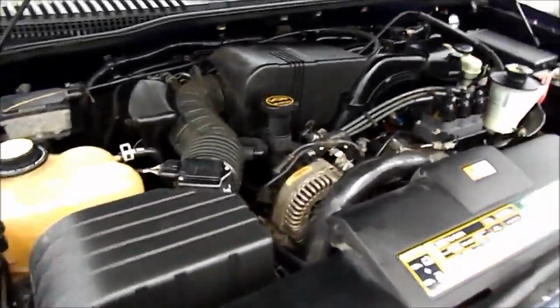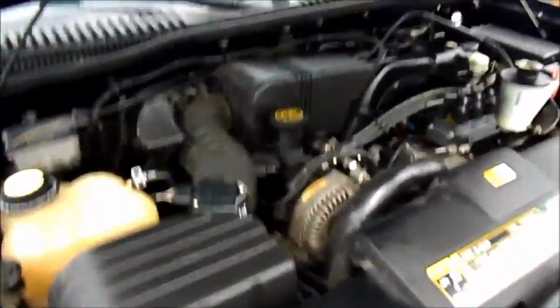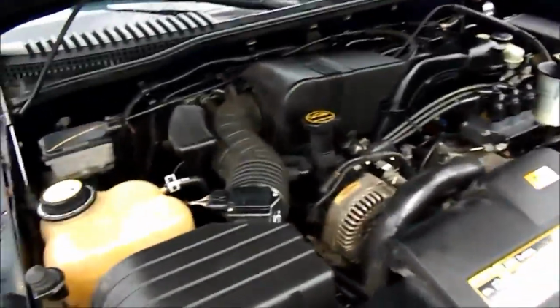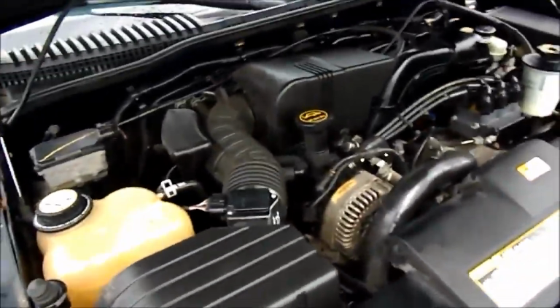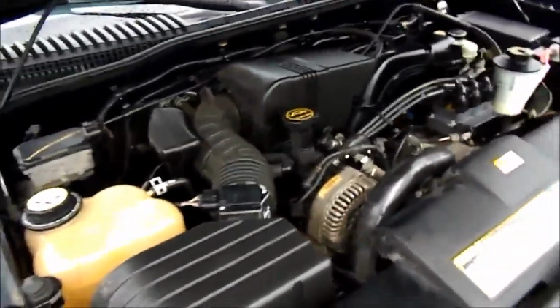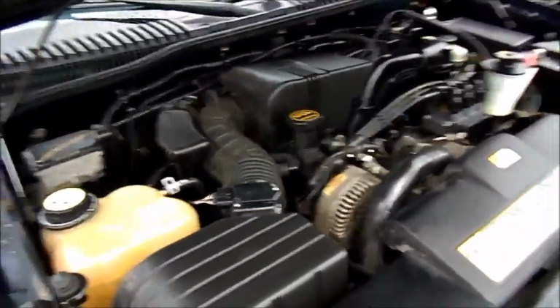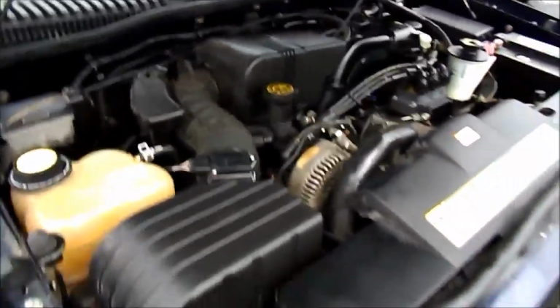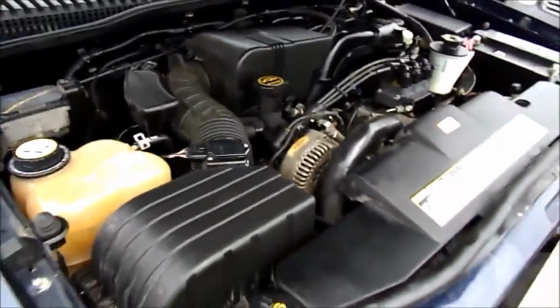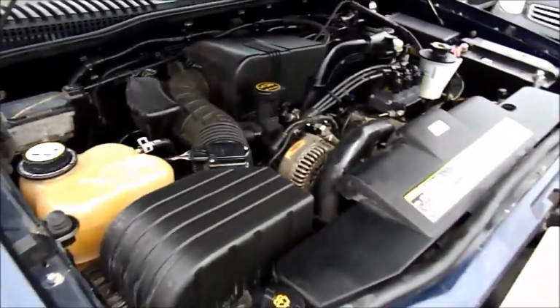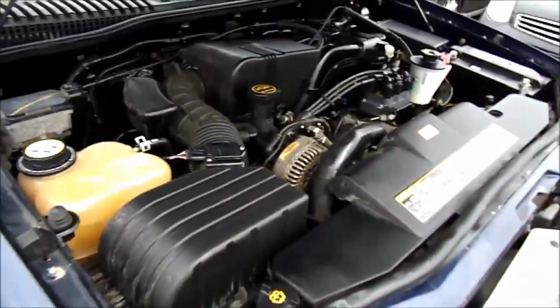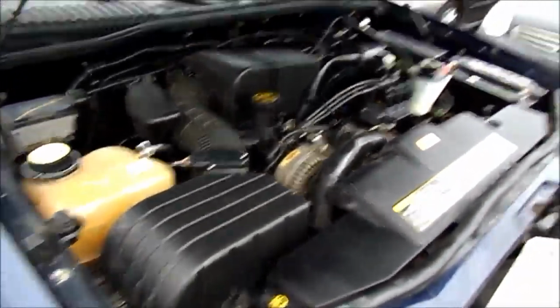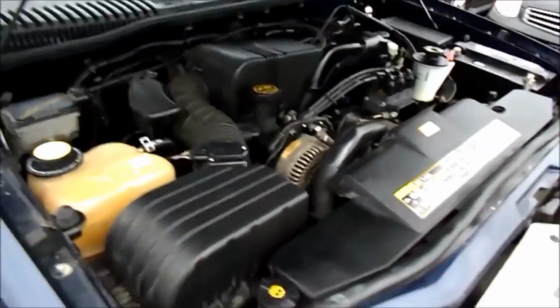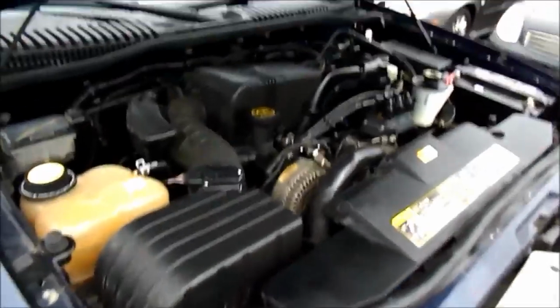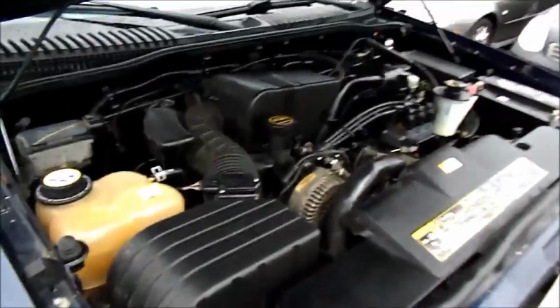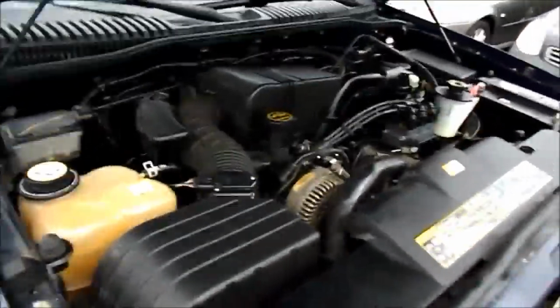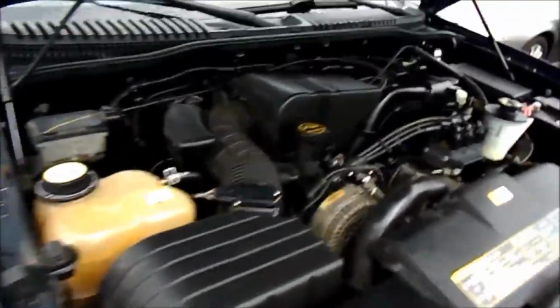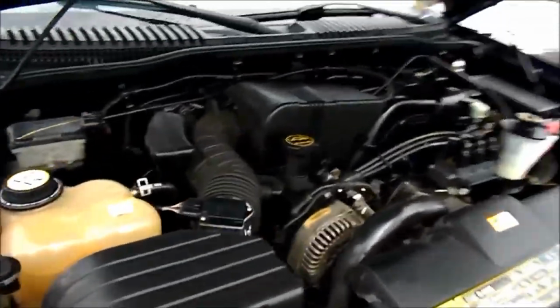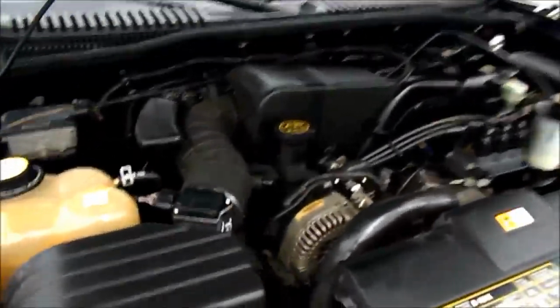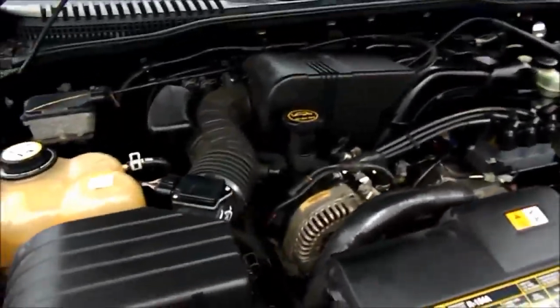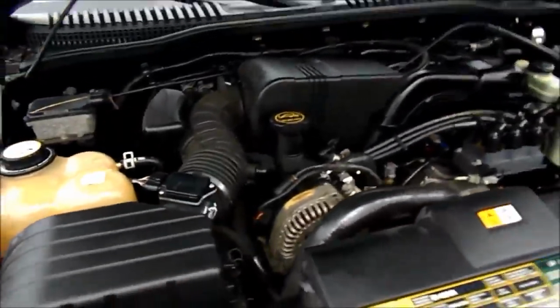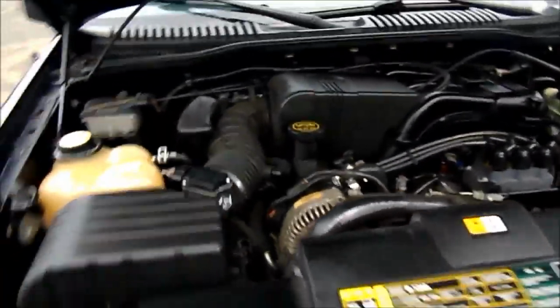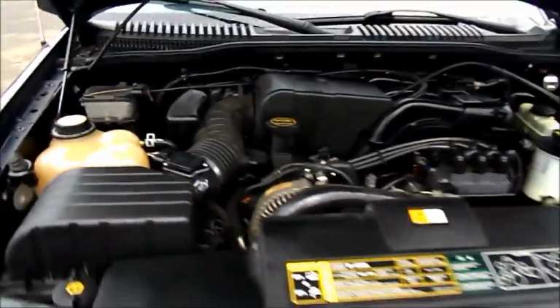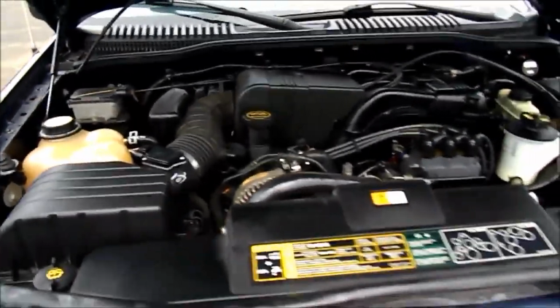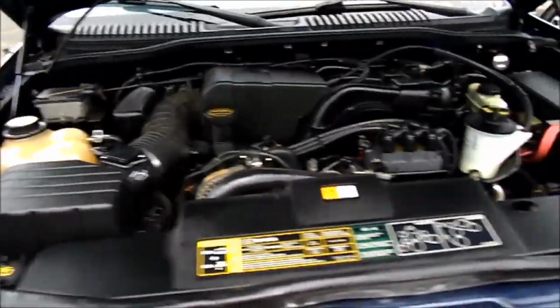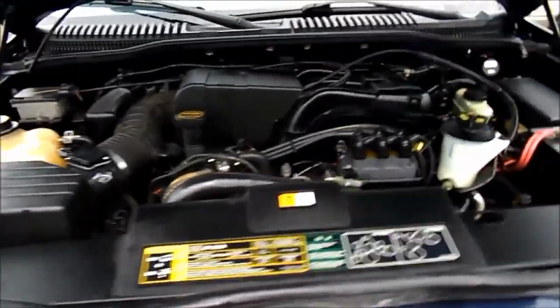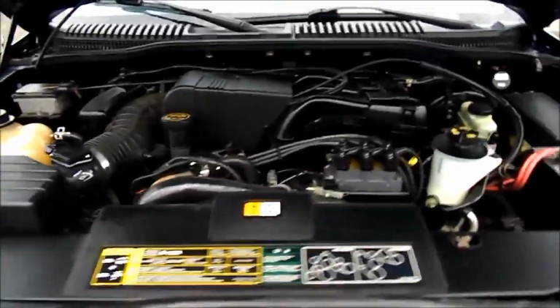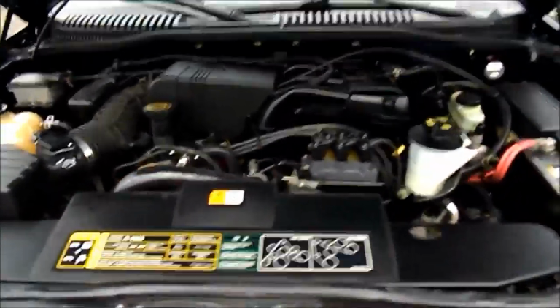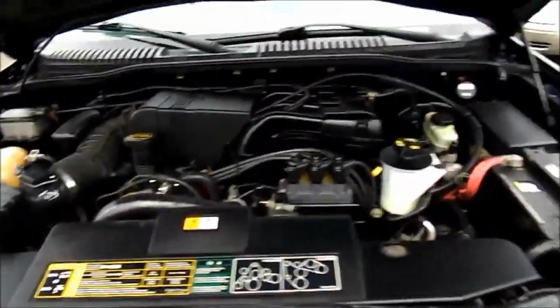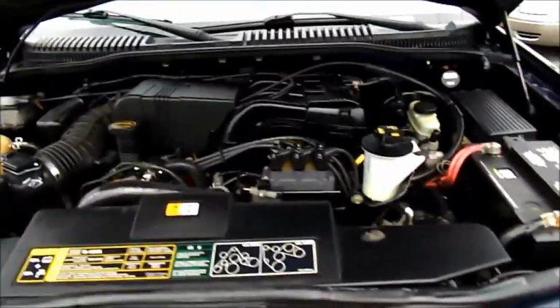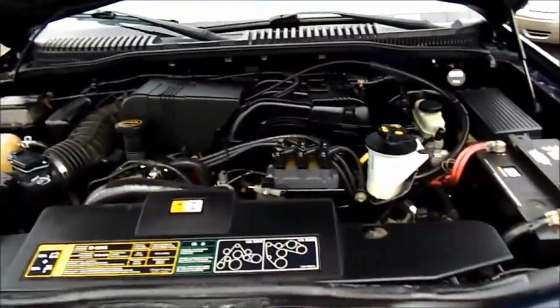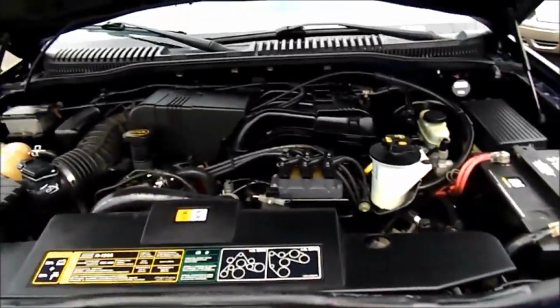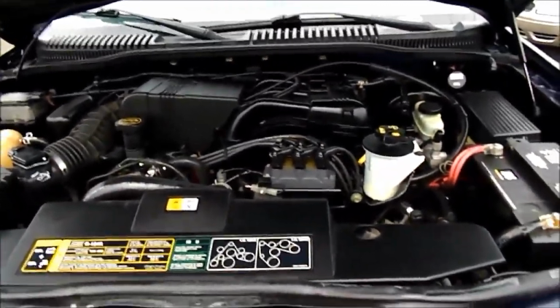Once again, this is a 2003 Ford Explorer XLT with 93,000 miles.